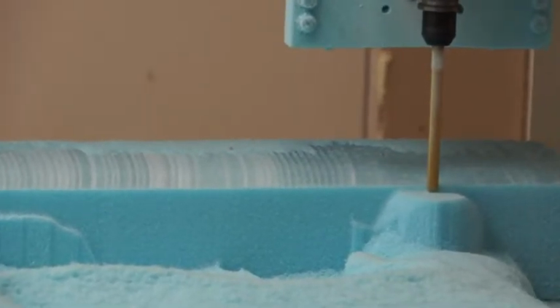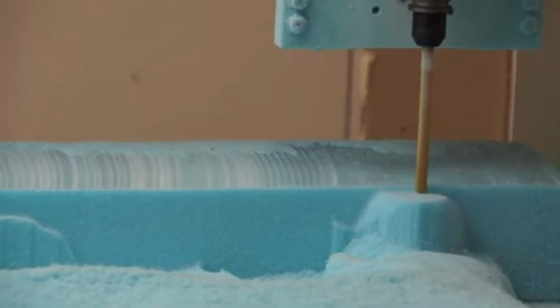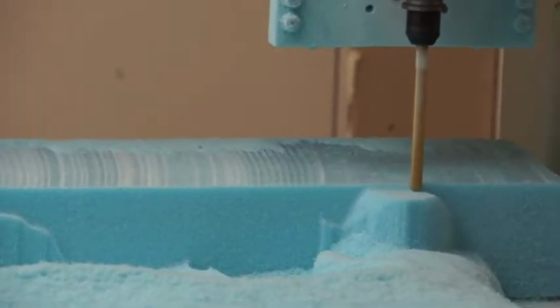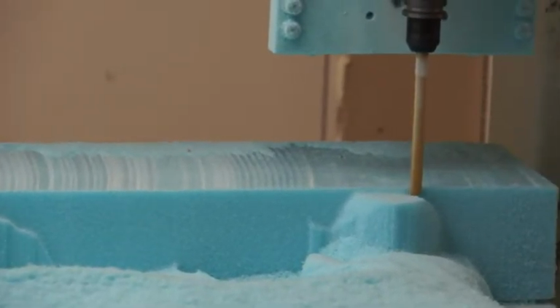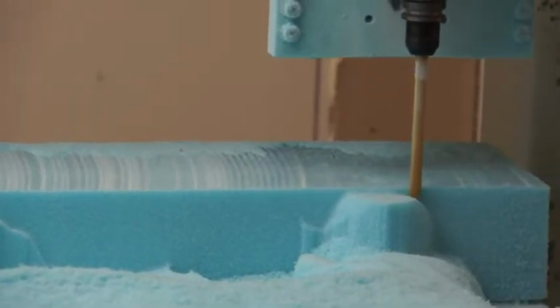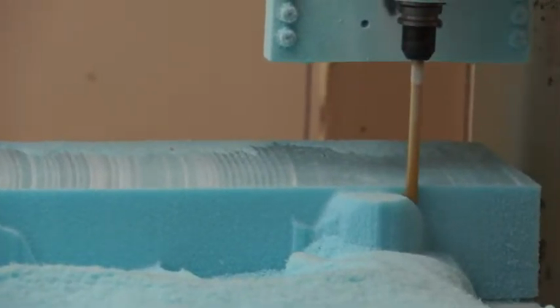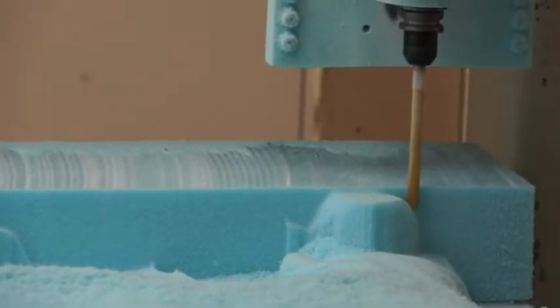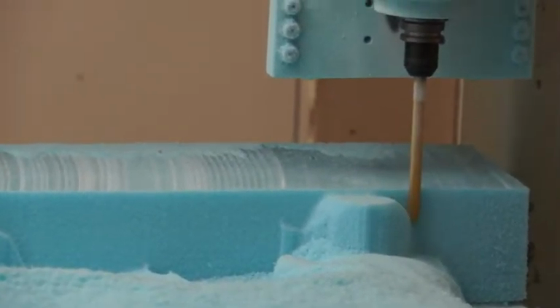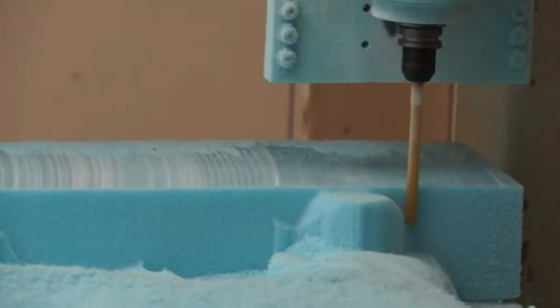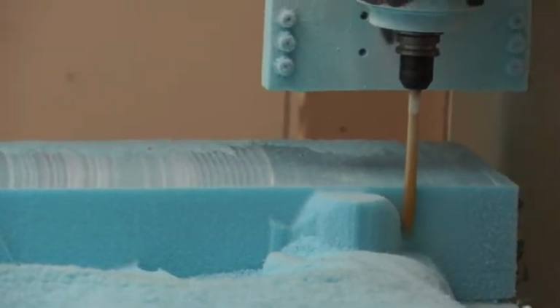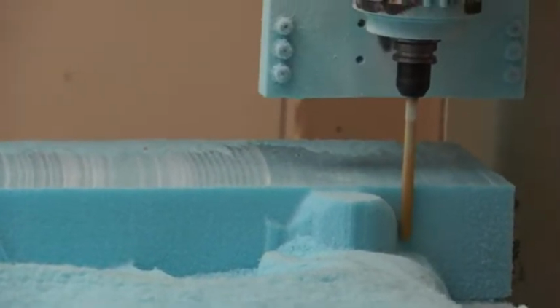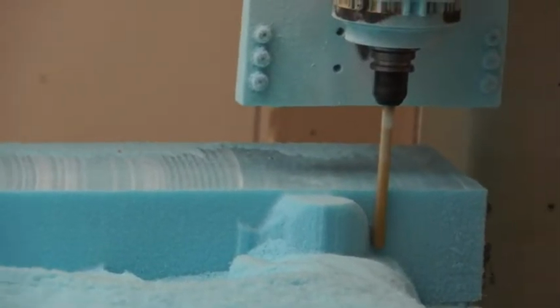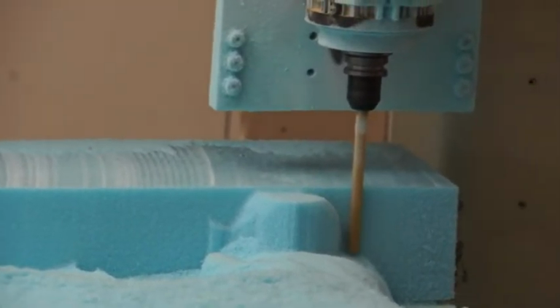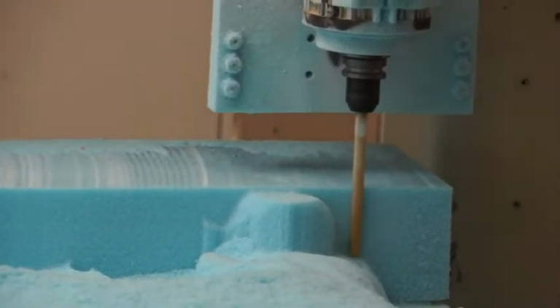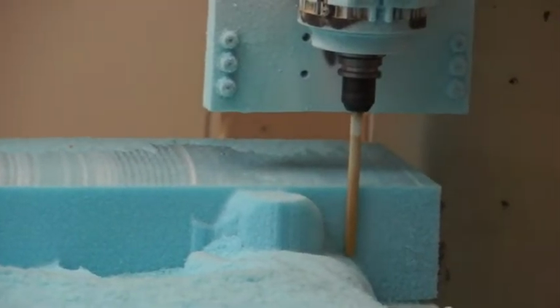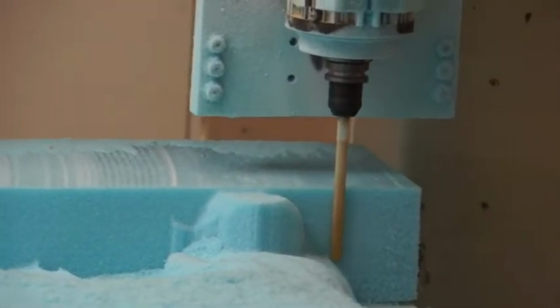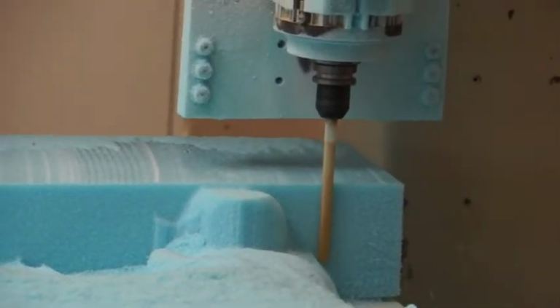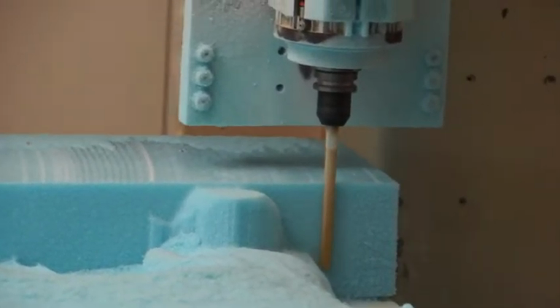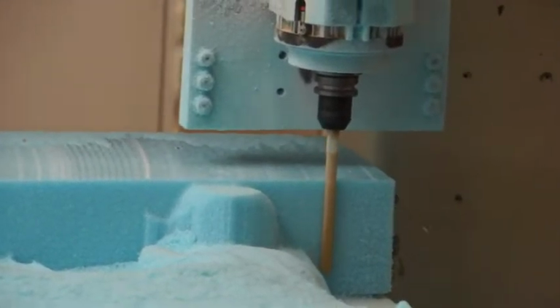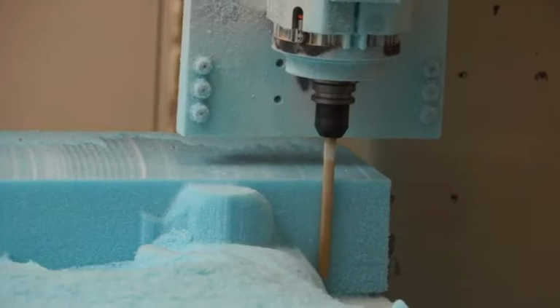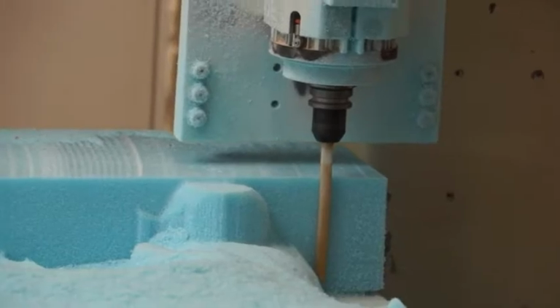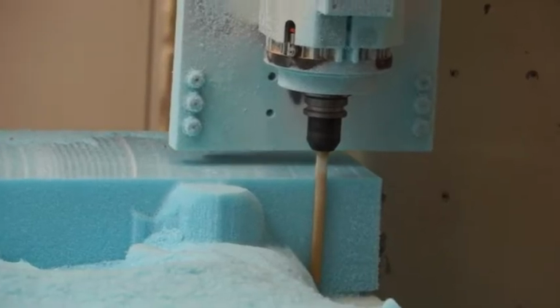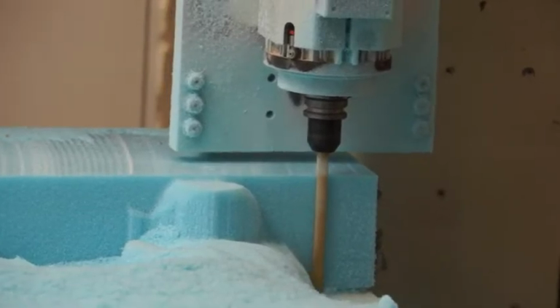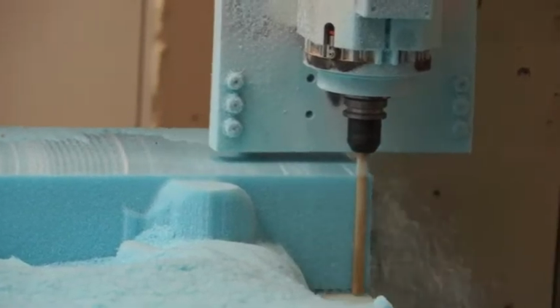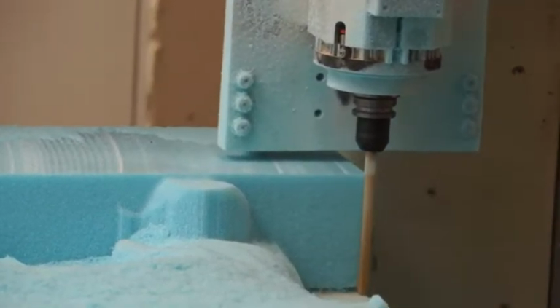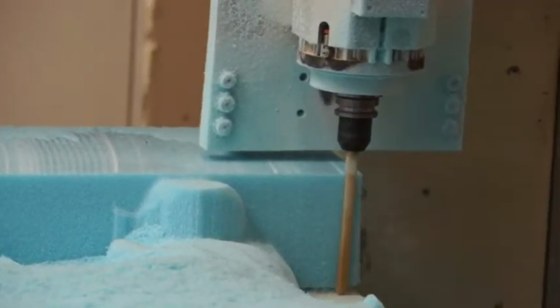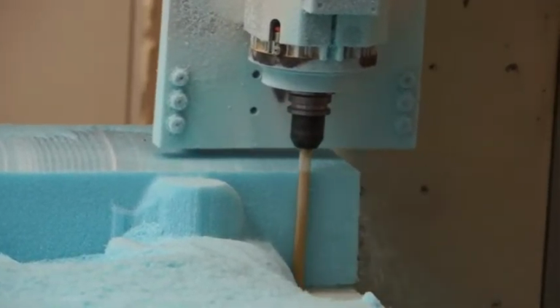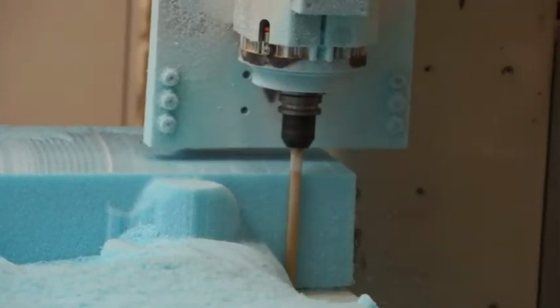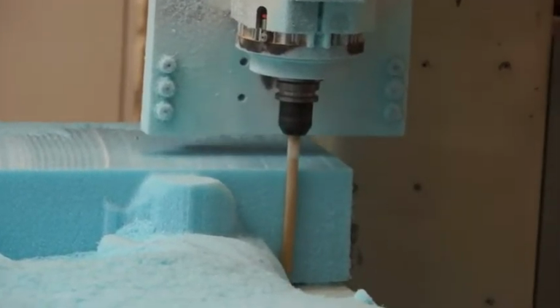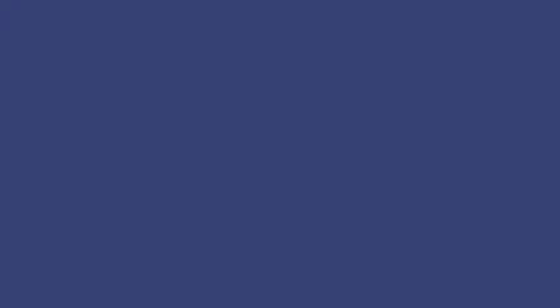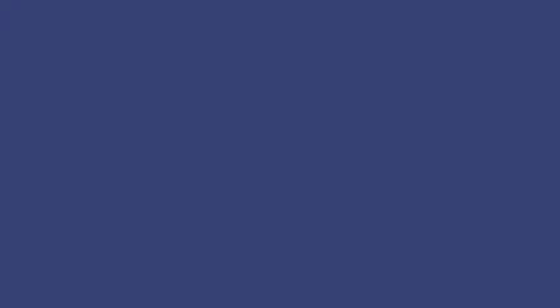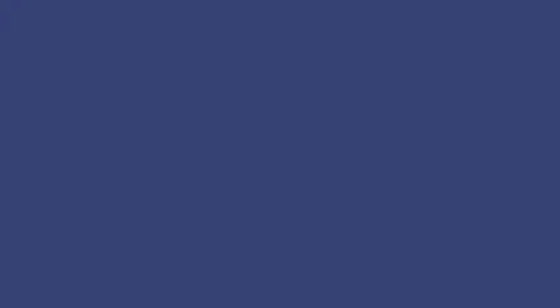The carved pieces are then glued together to create the foam model, scaled up — in this case to a height of eight feet.